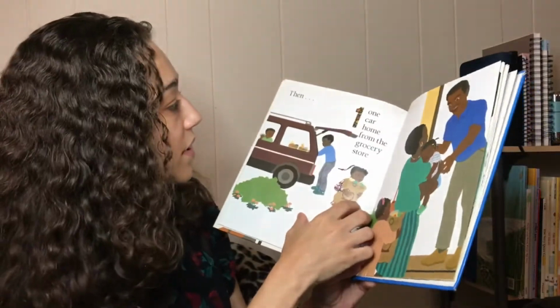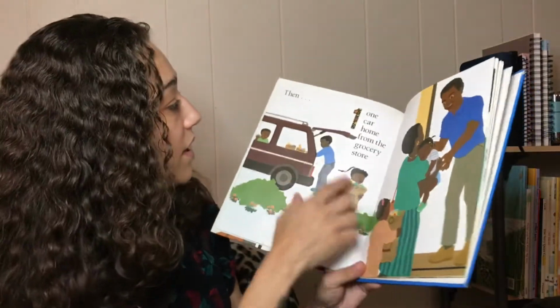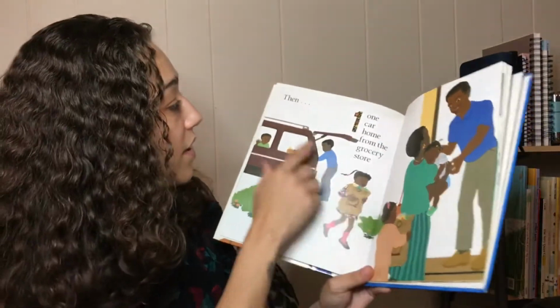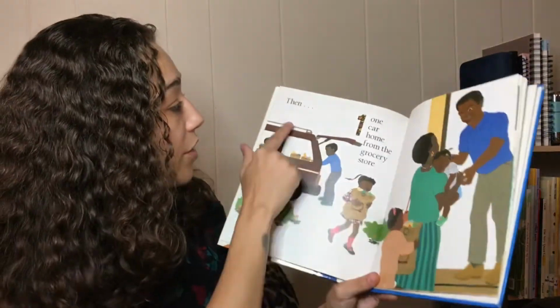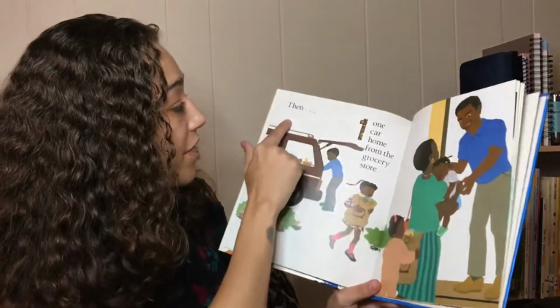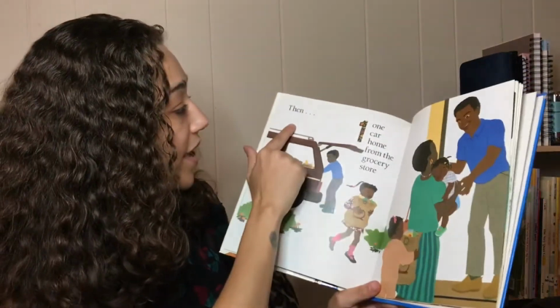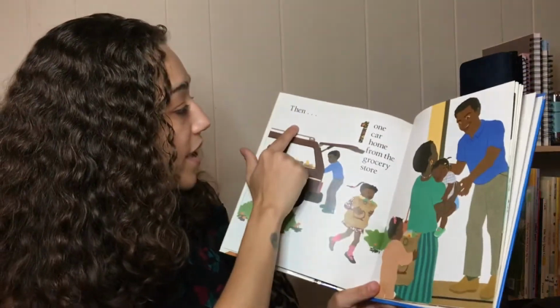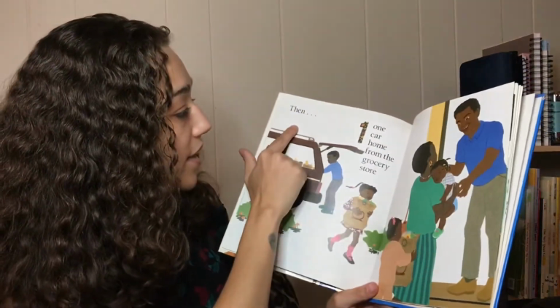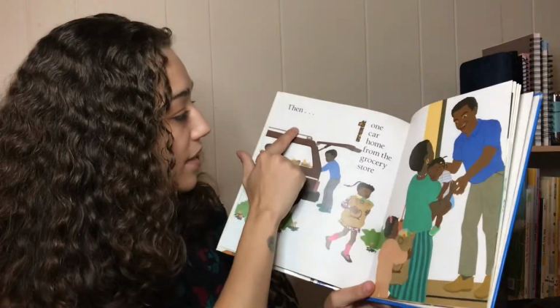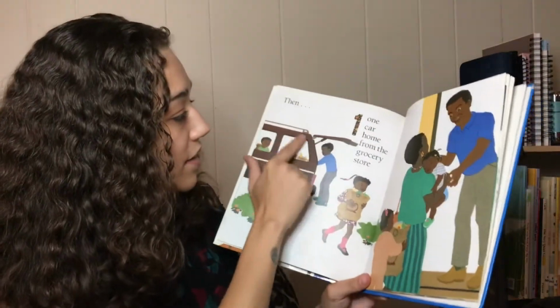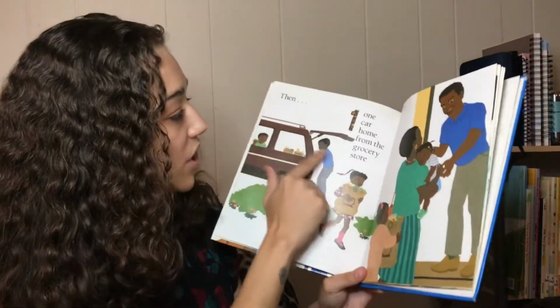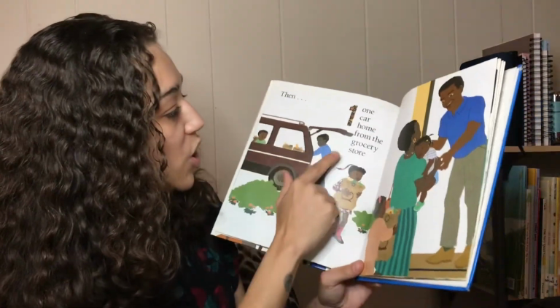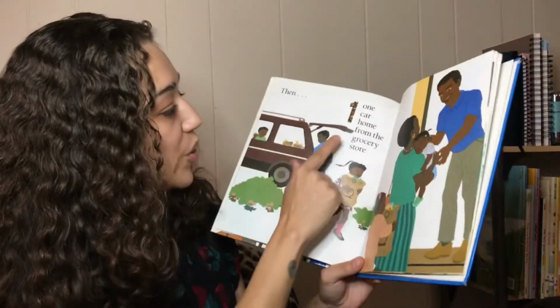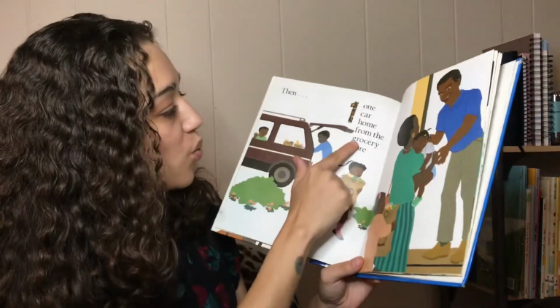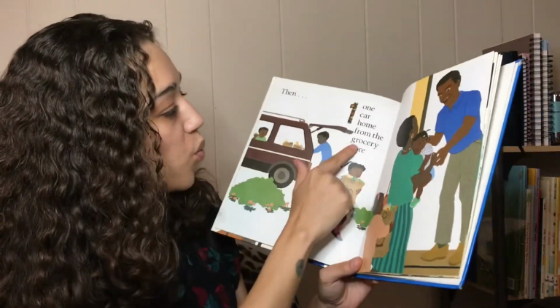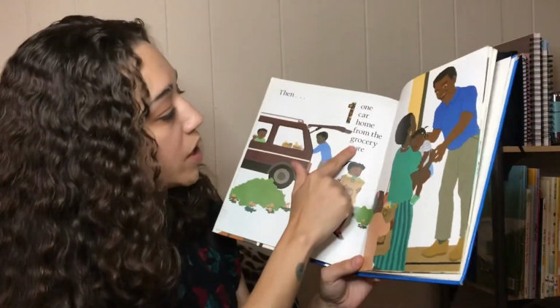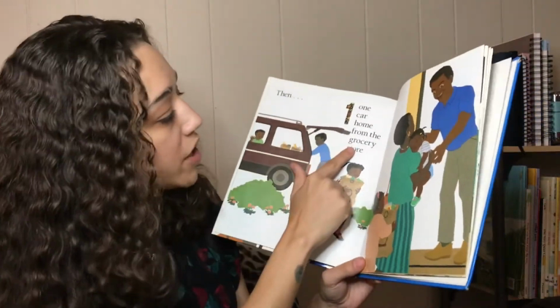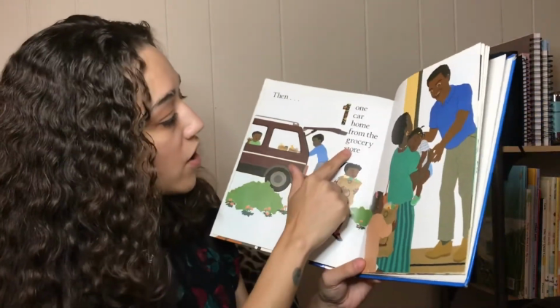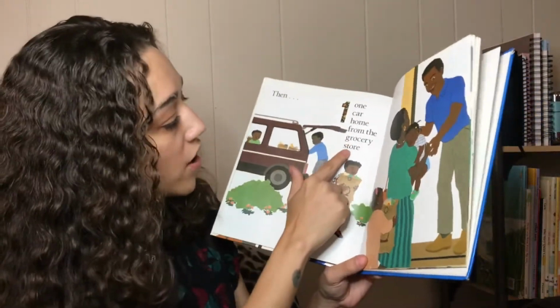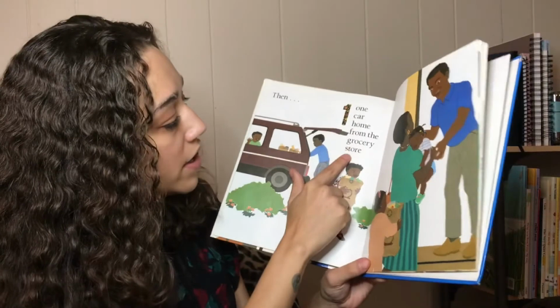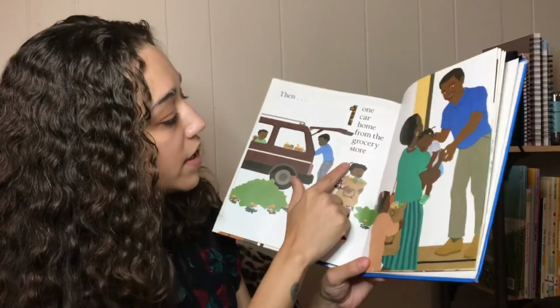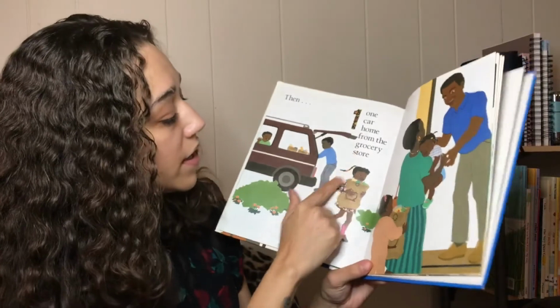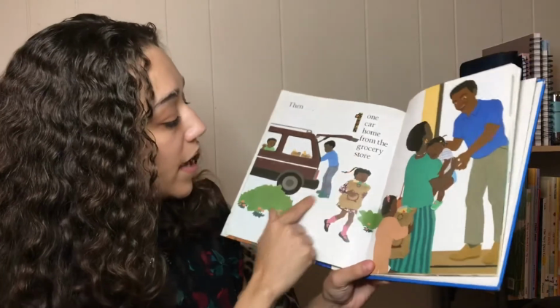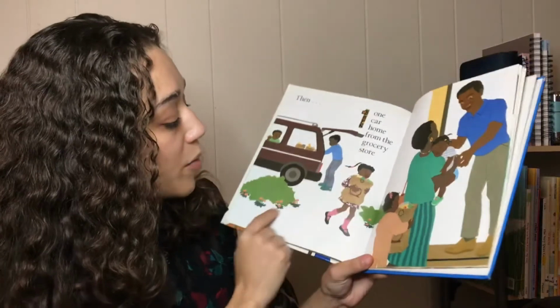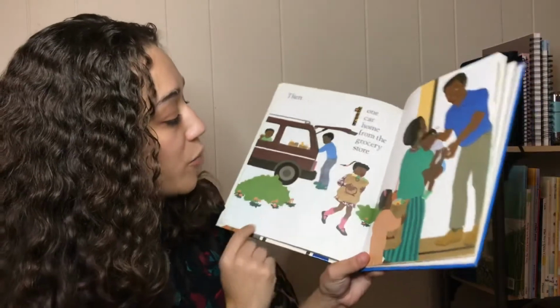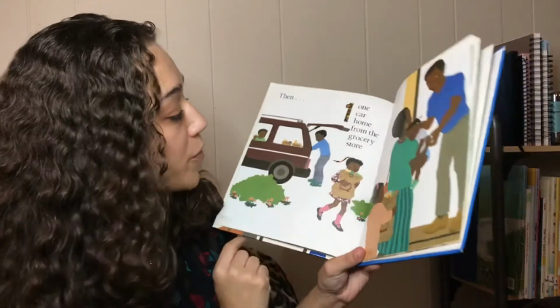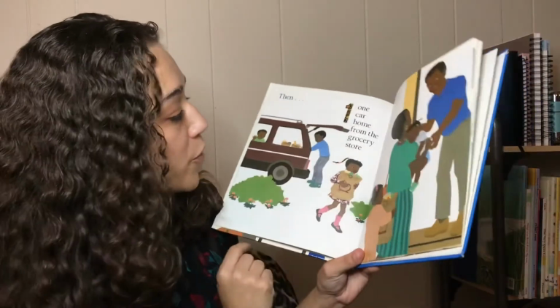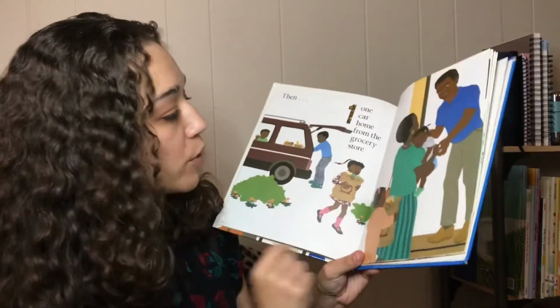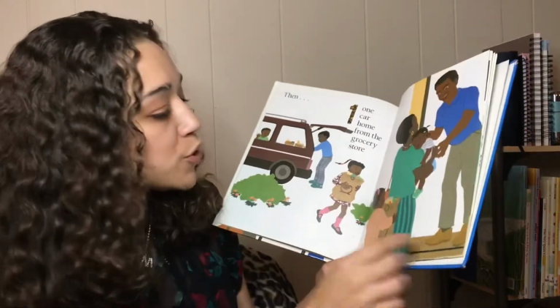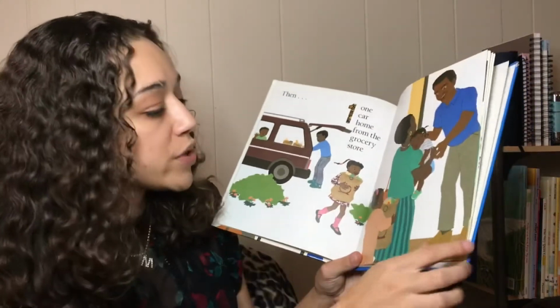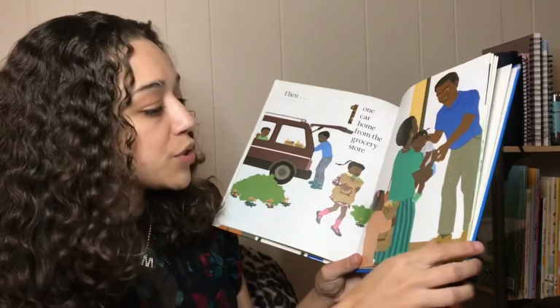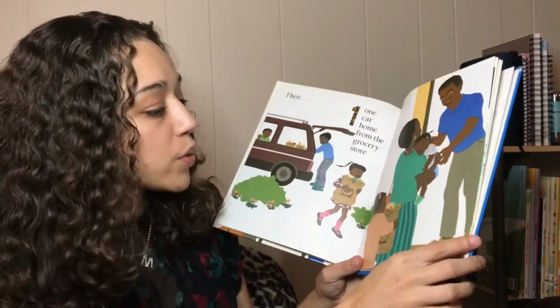Then one car came home from the grocery store.